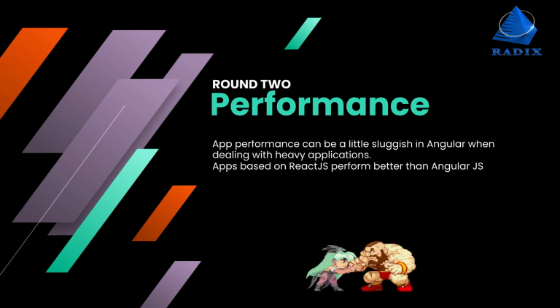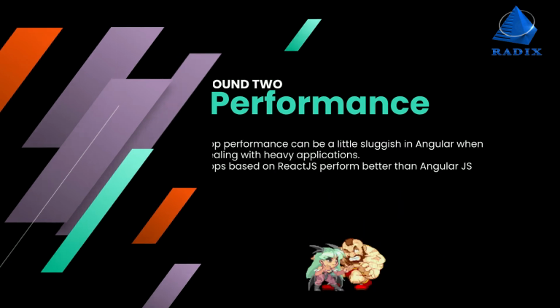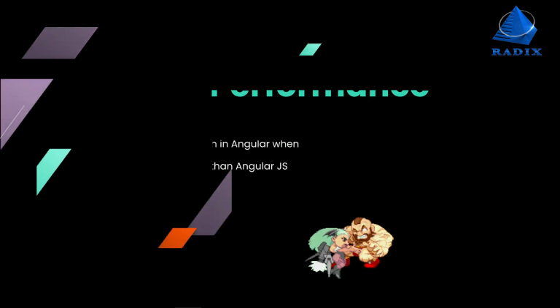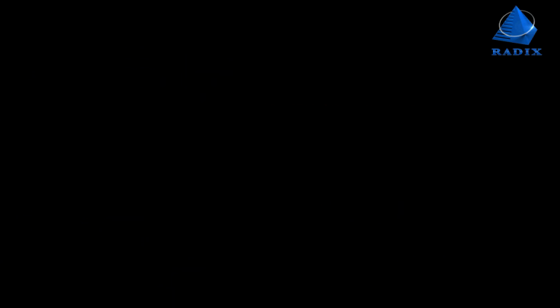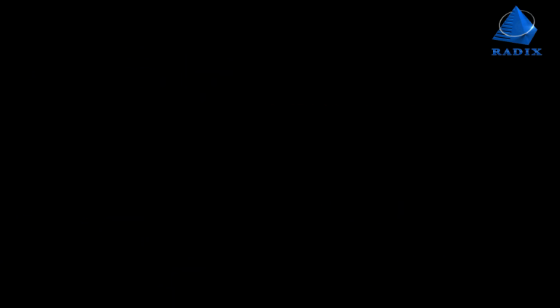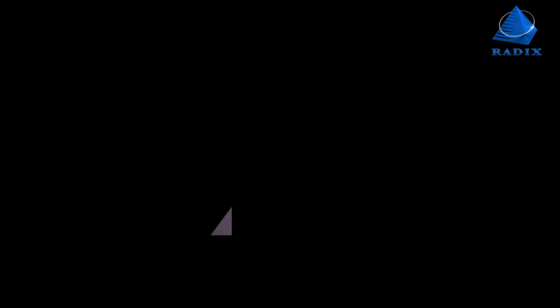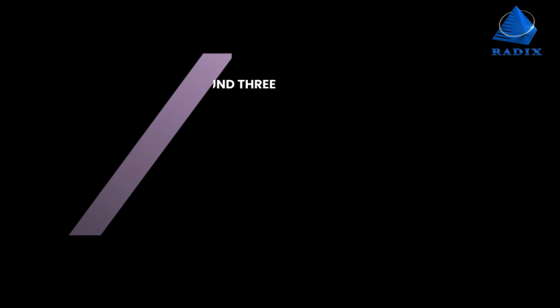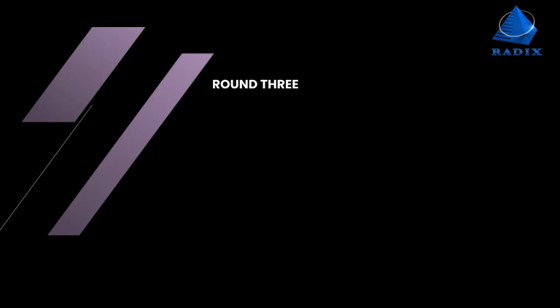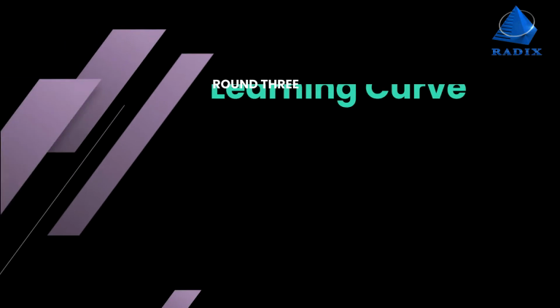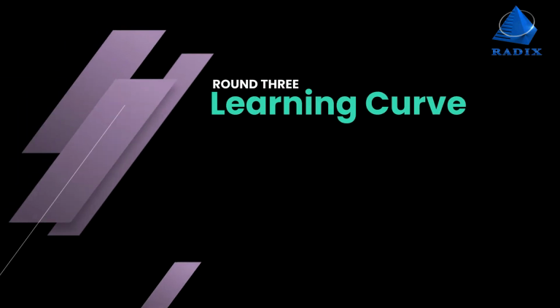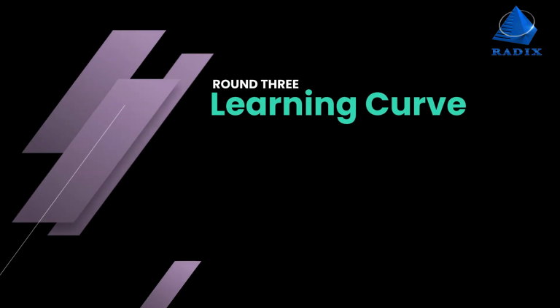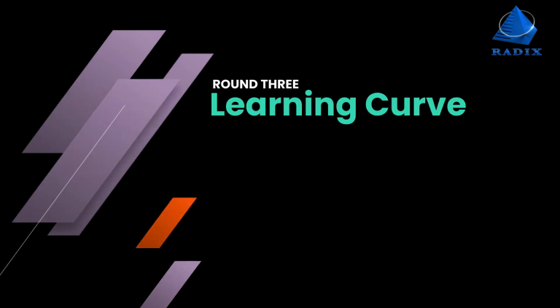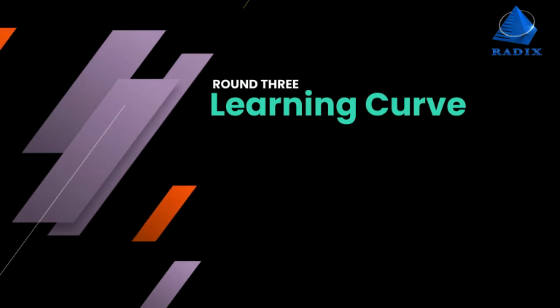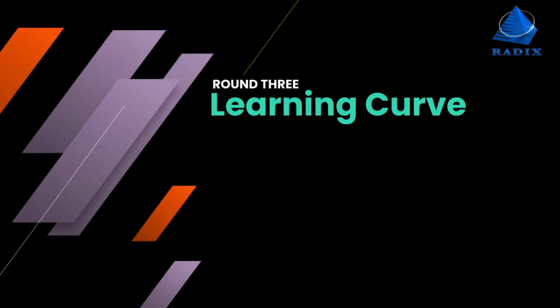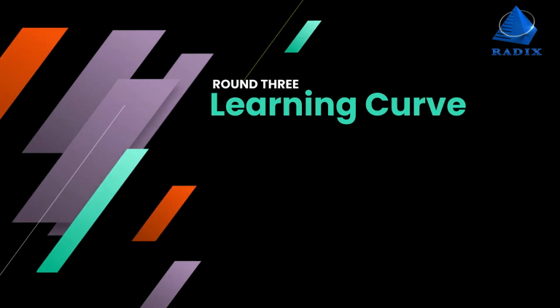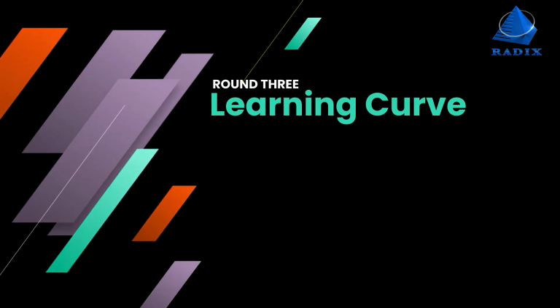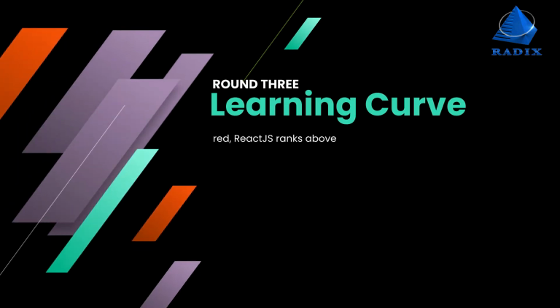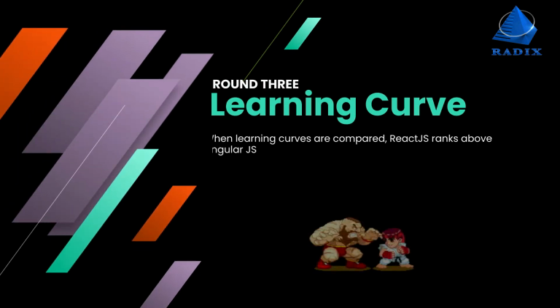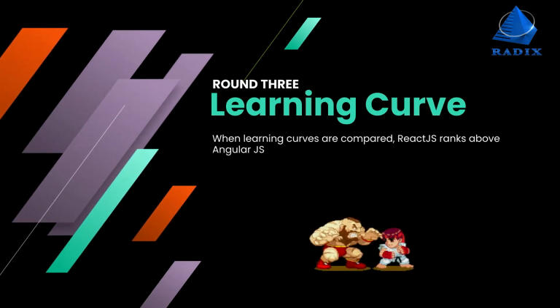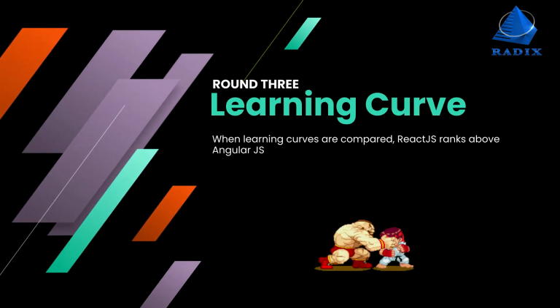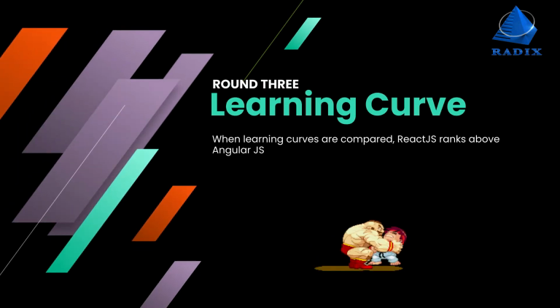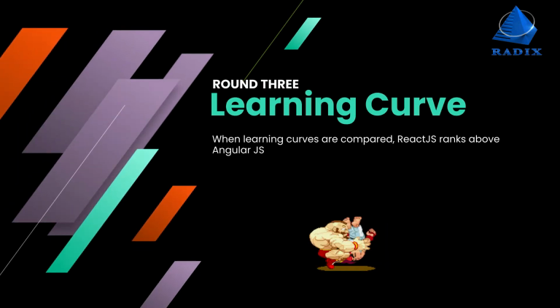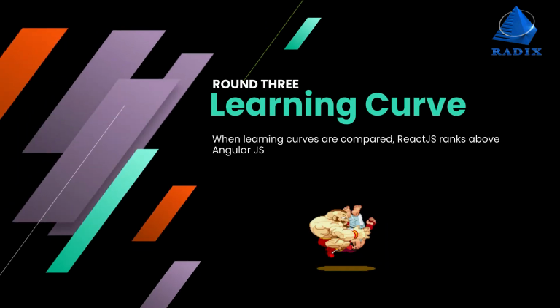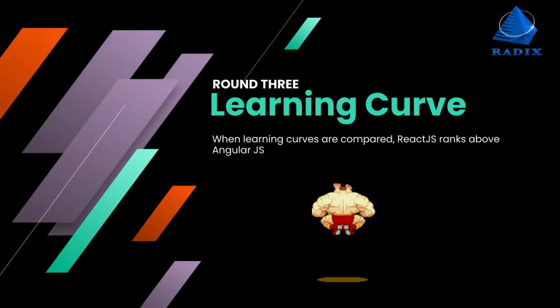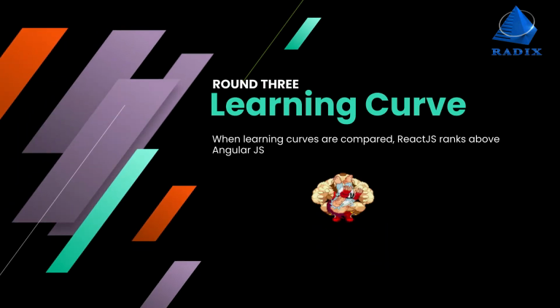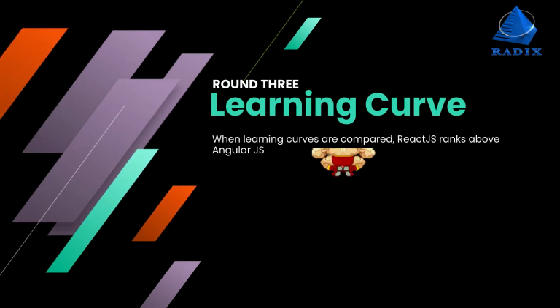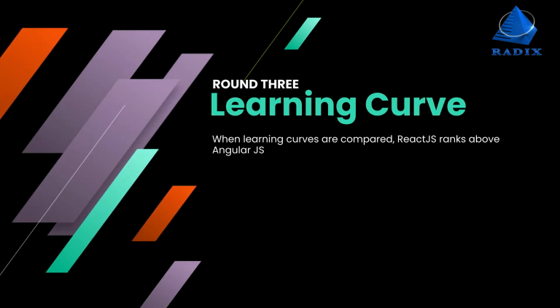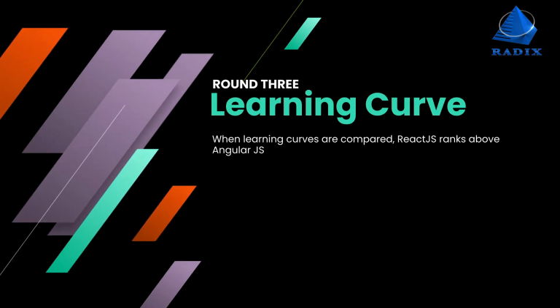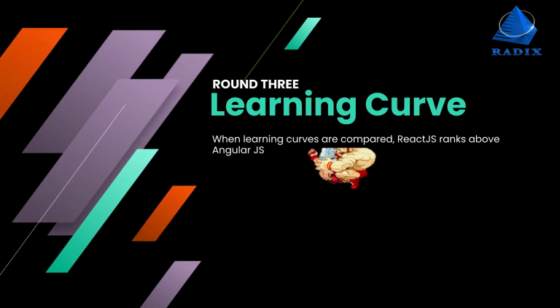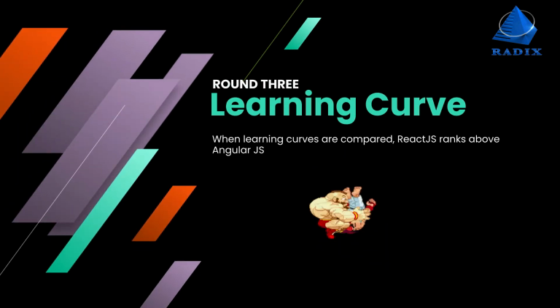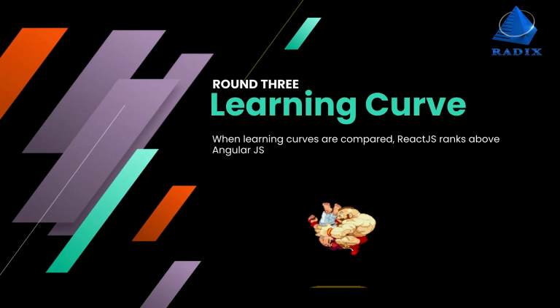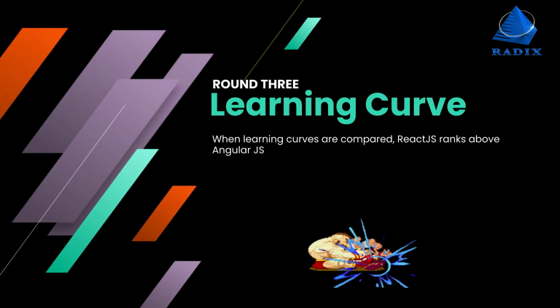Round 3: Learning curve. When learning curves are compared, ReactJS ranks above AngularJS.